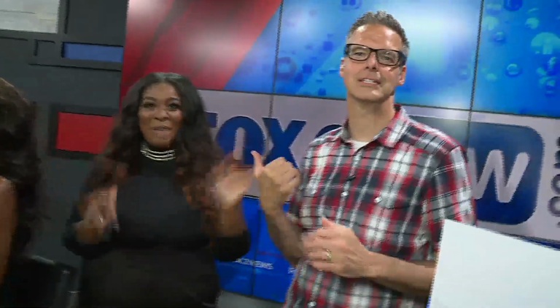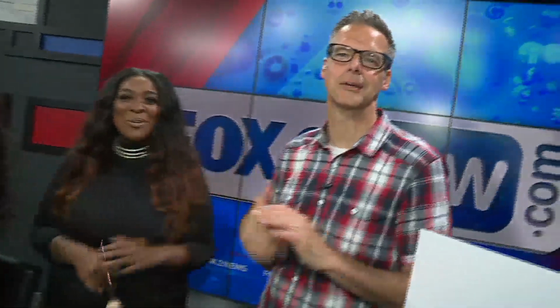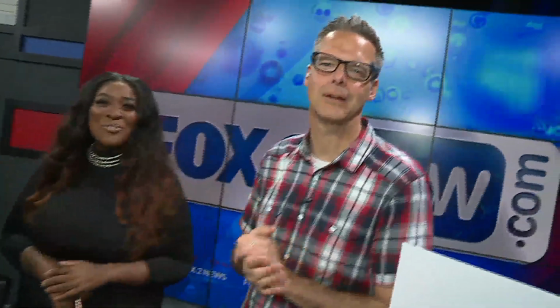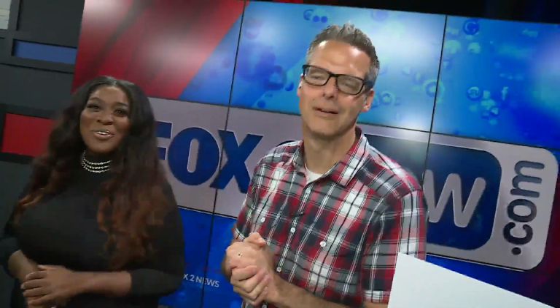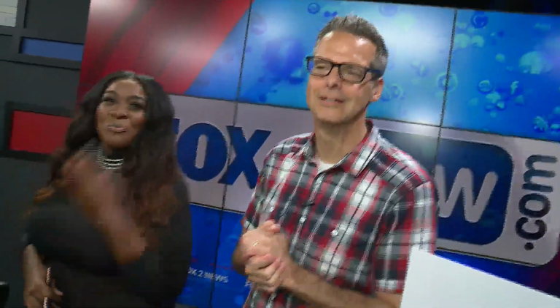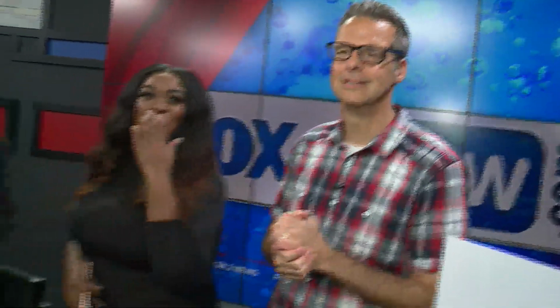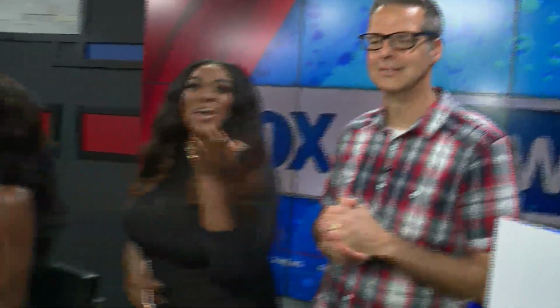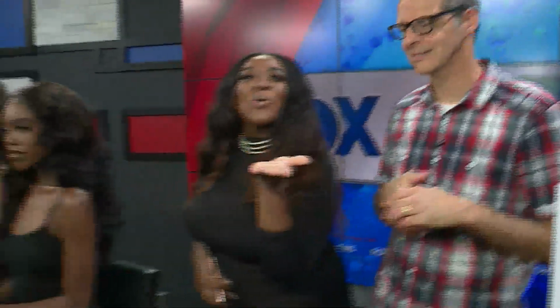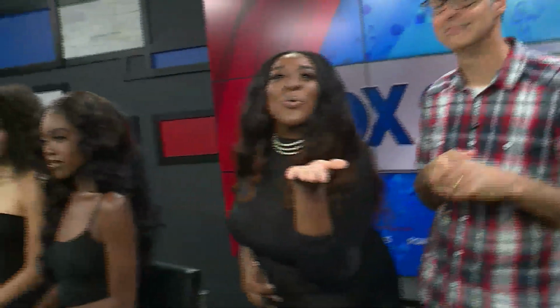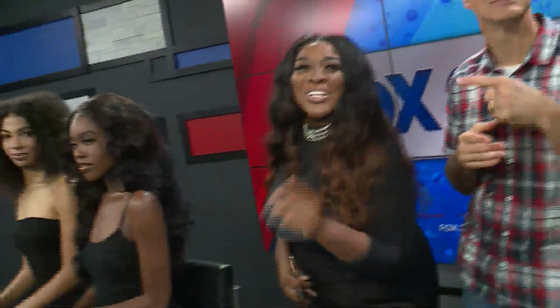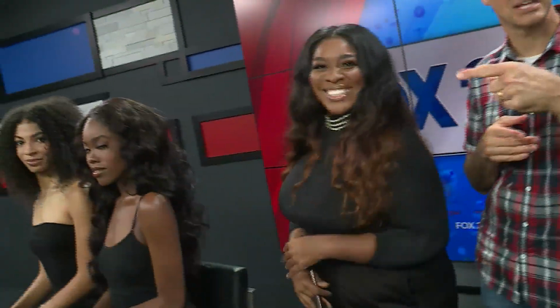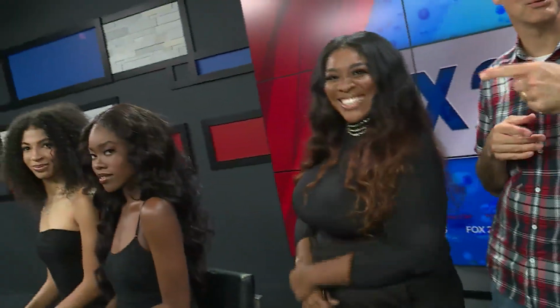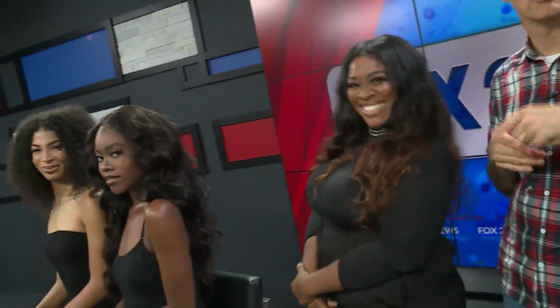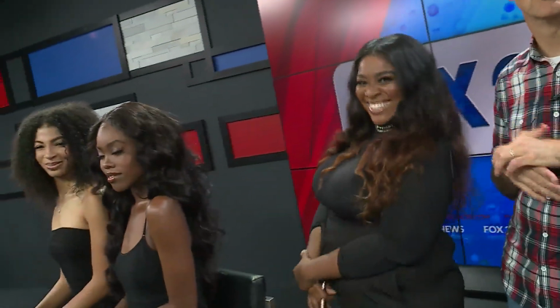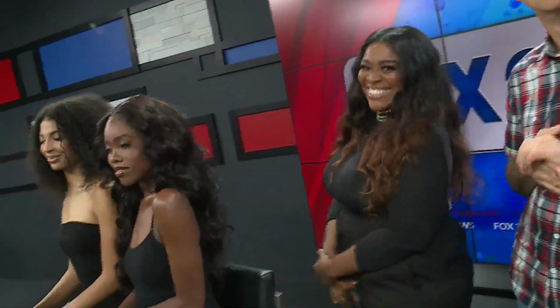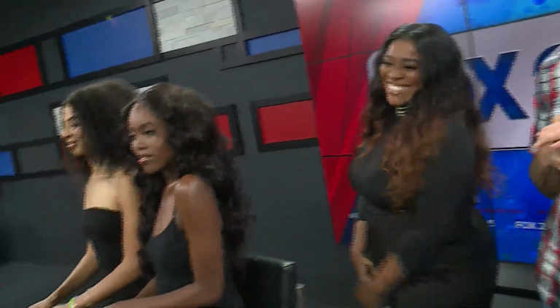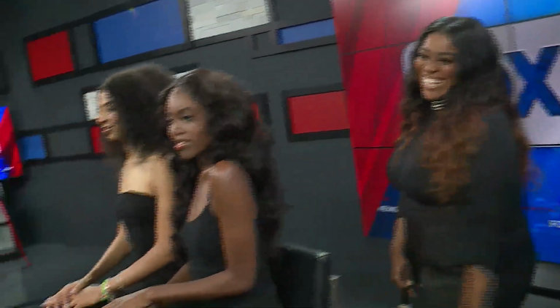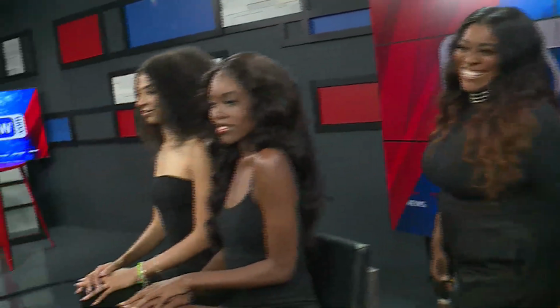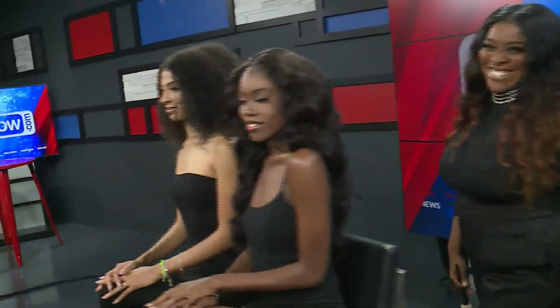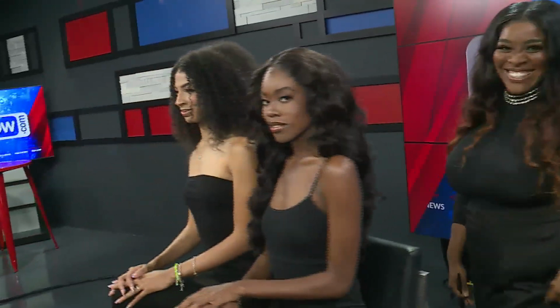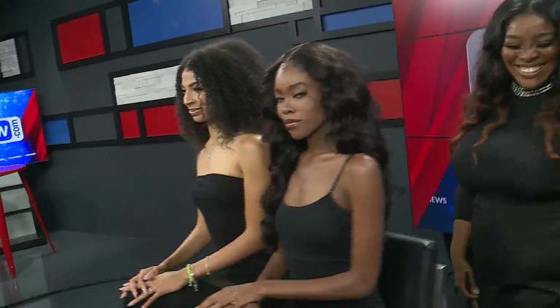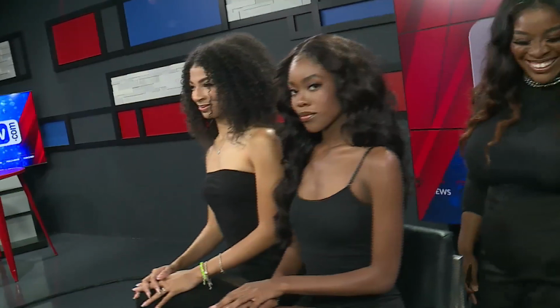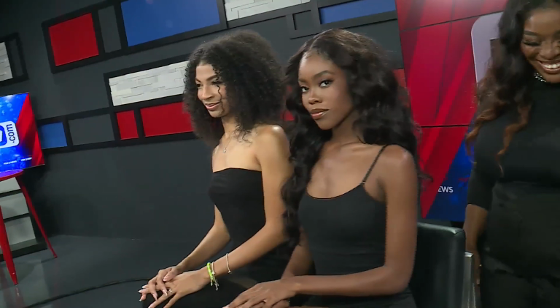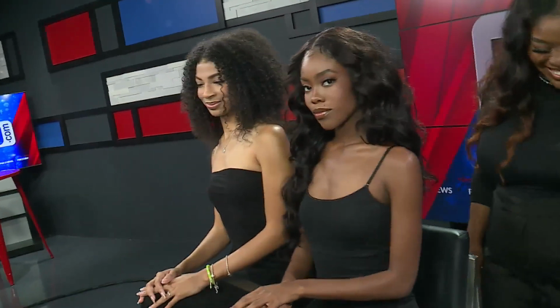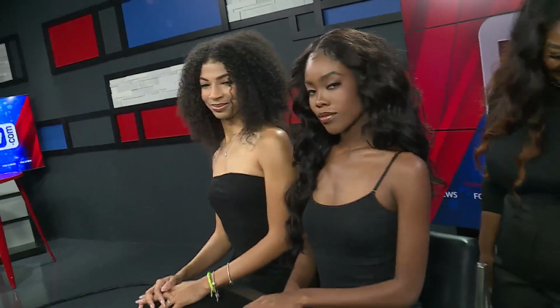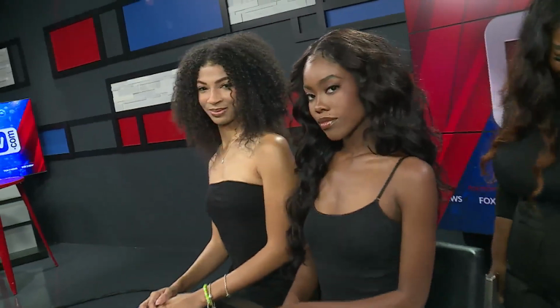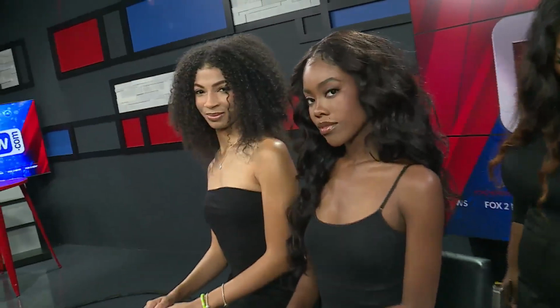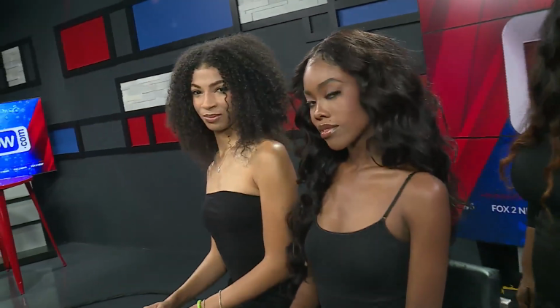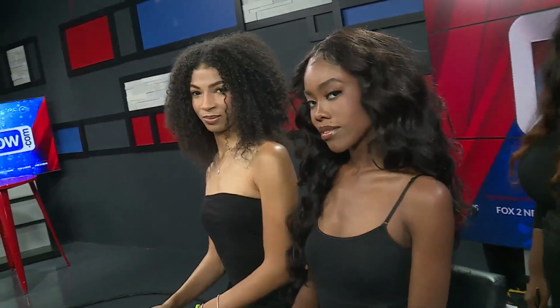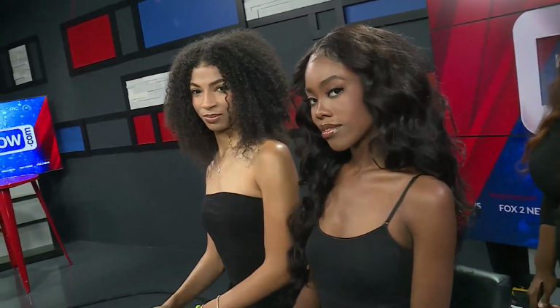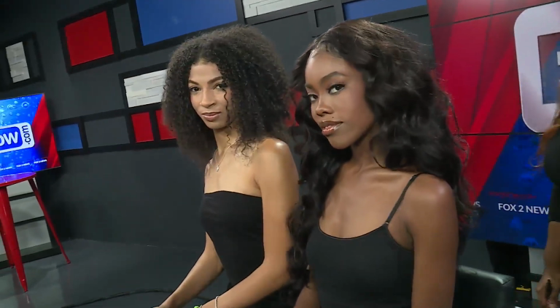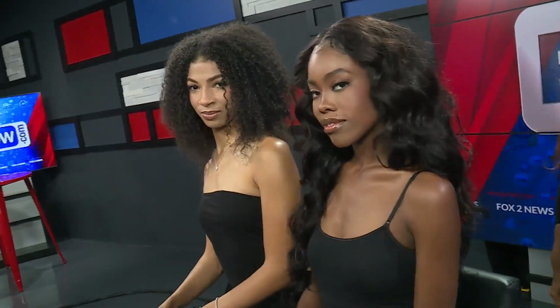Stay beautiful. Keep it right here, more coming your way. It's Fox News, 9 a.m.